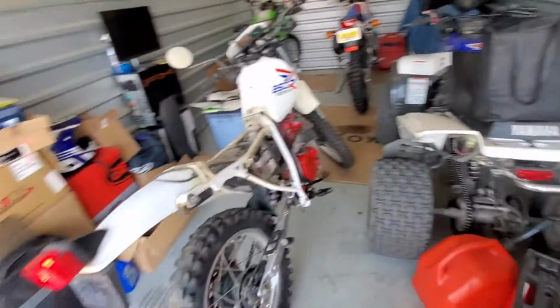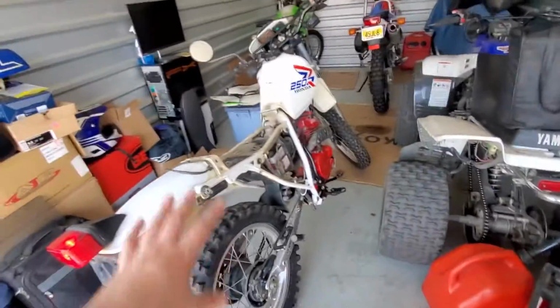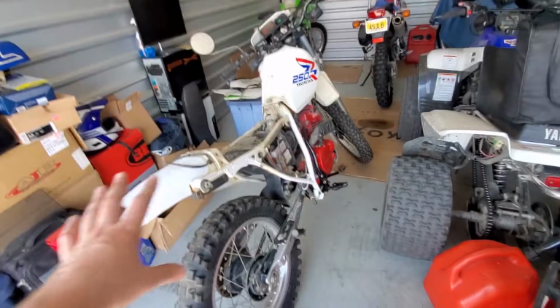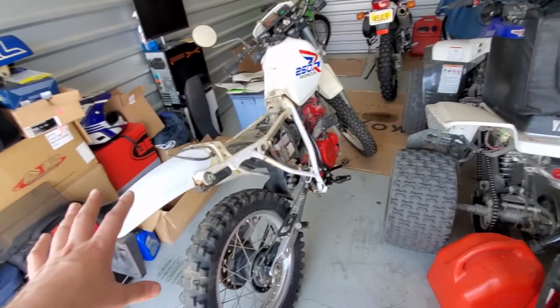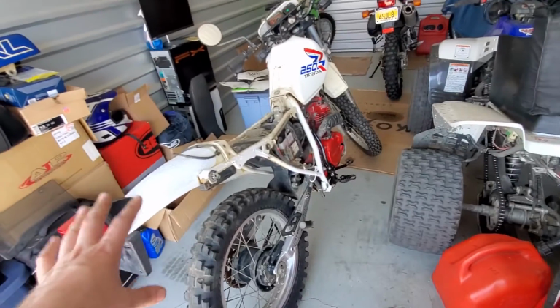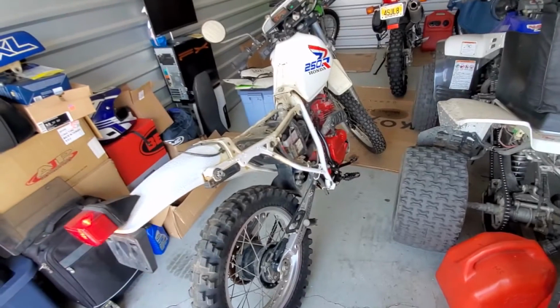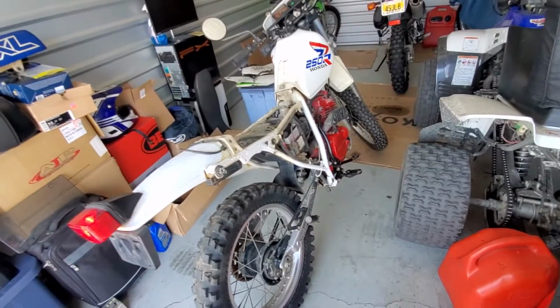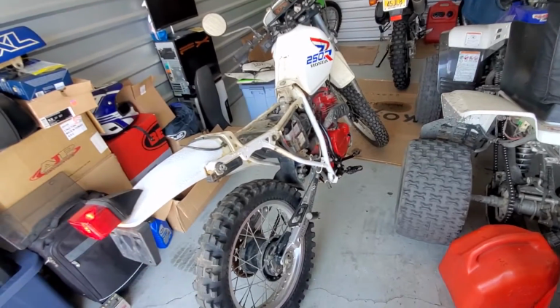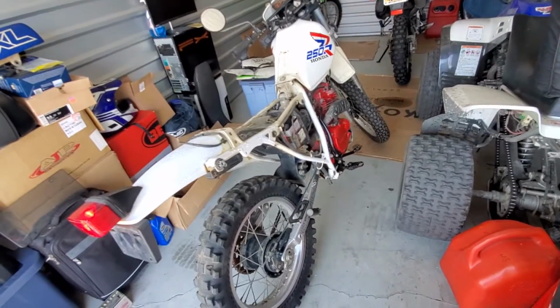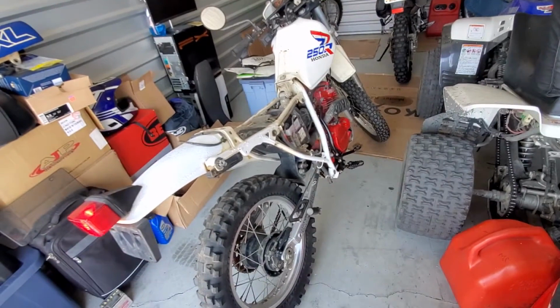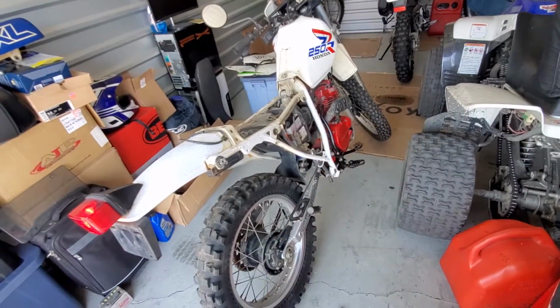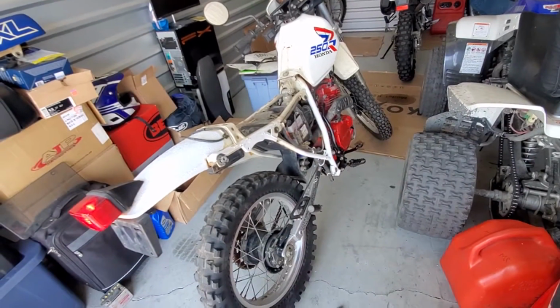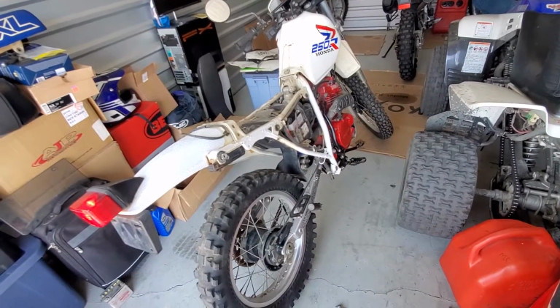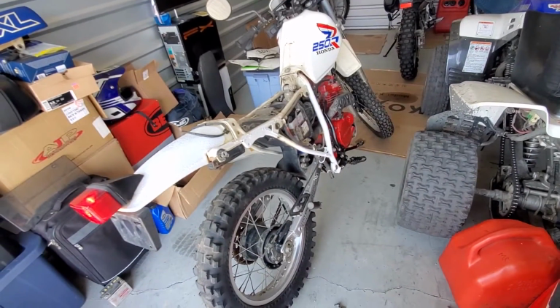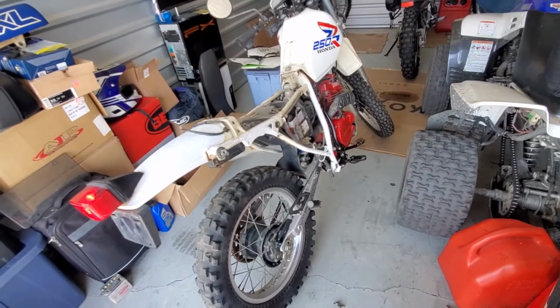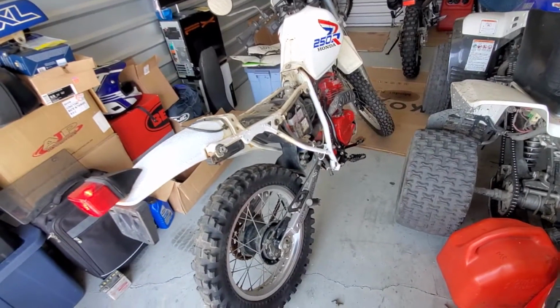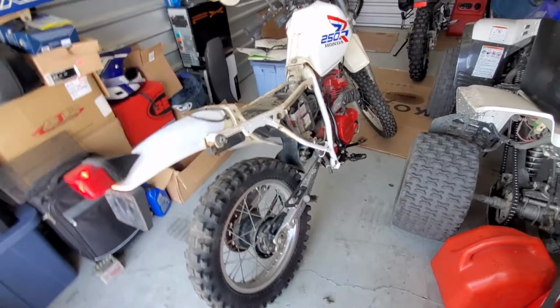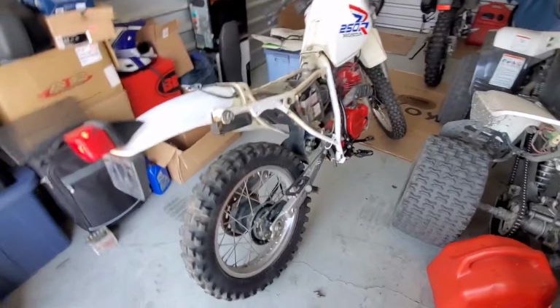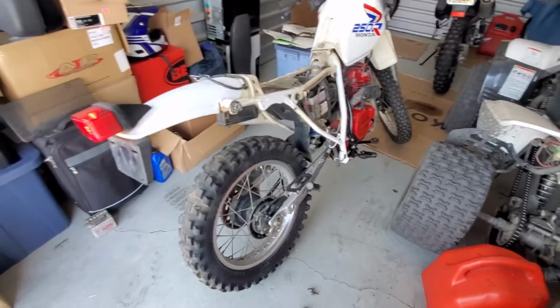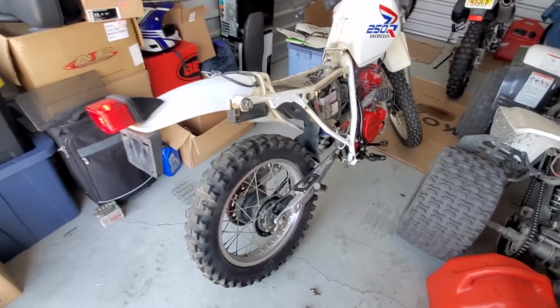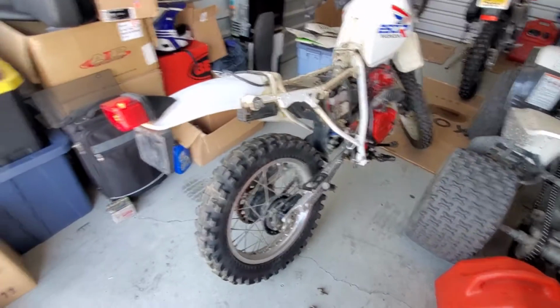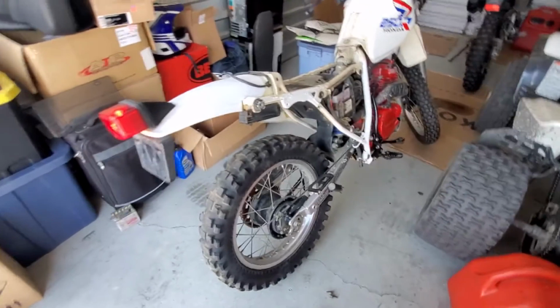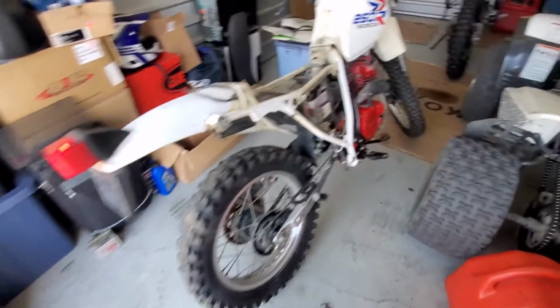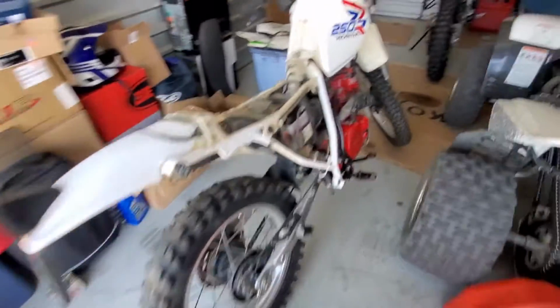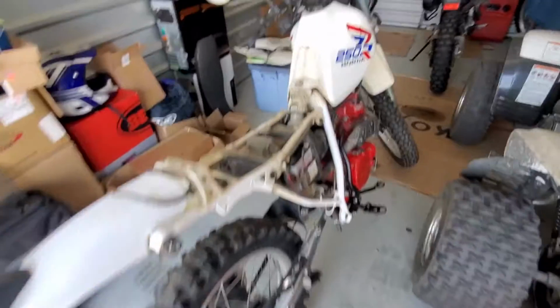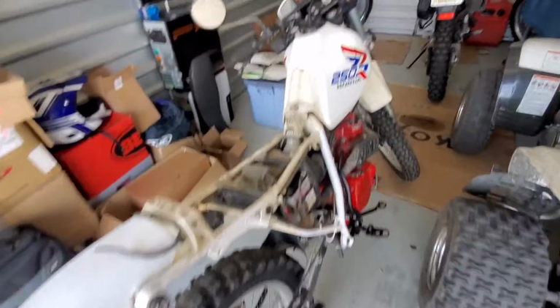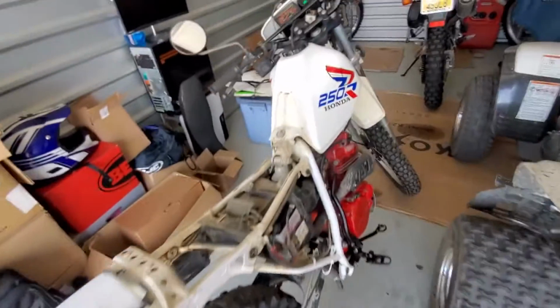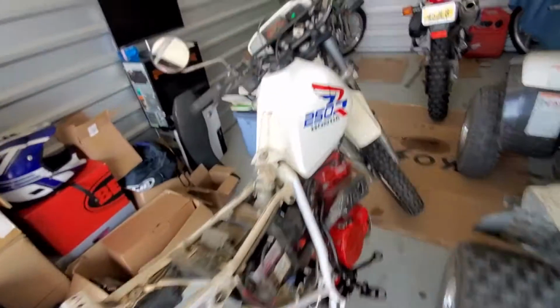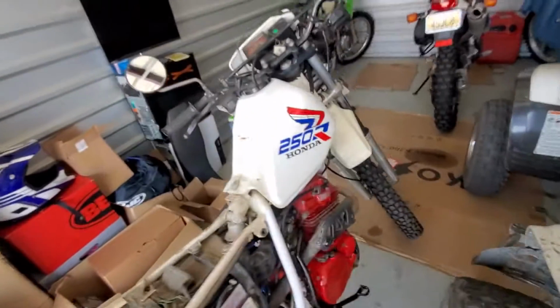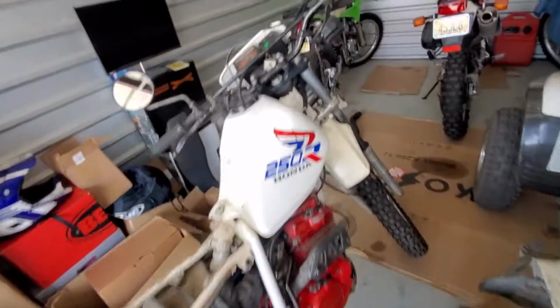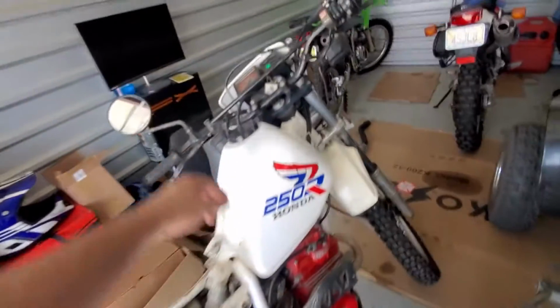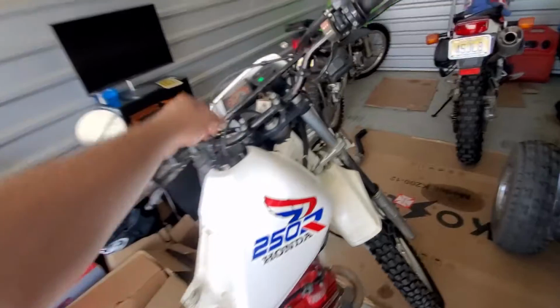Anyways, quick update just letting you guys know what's going on with the XL250R. It'd help if I turn the key back off.